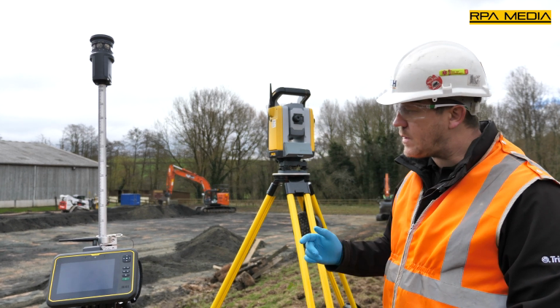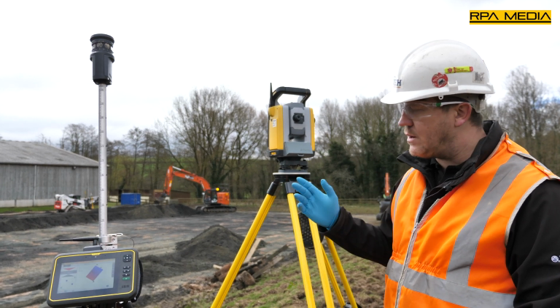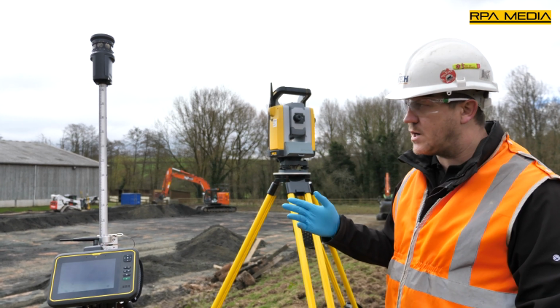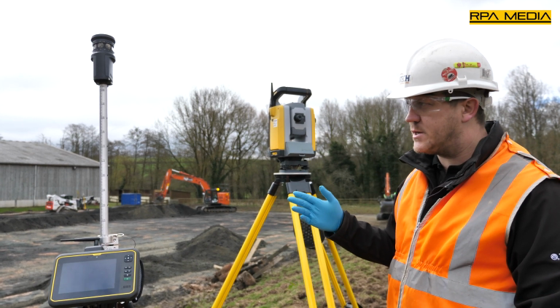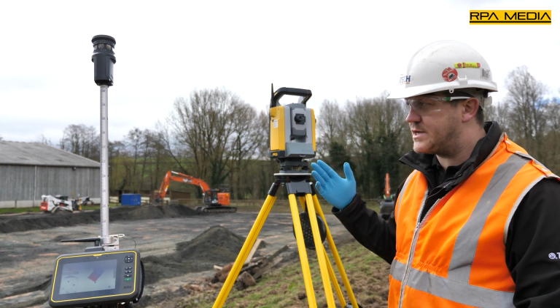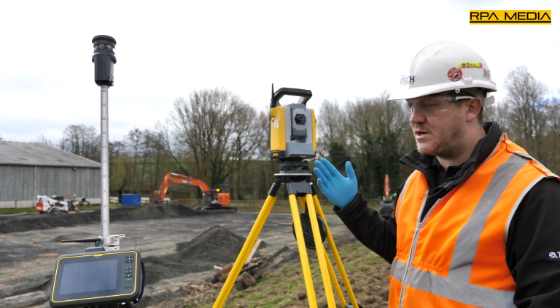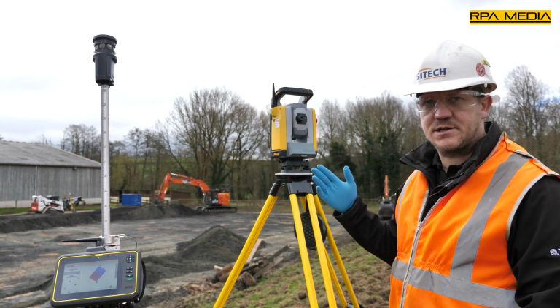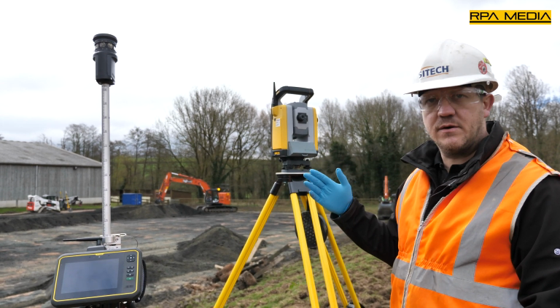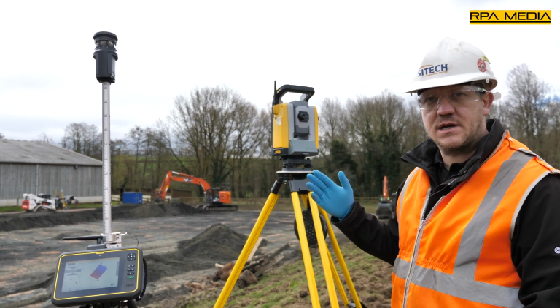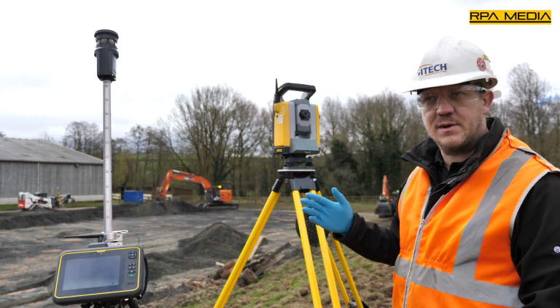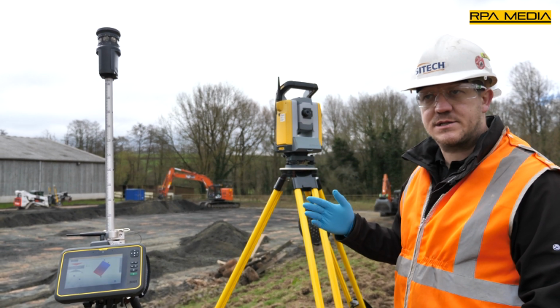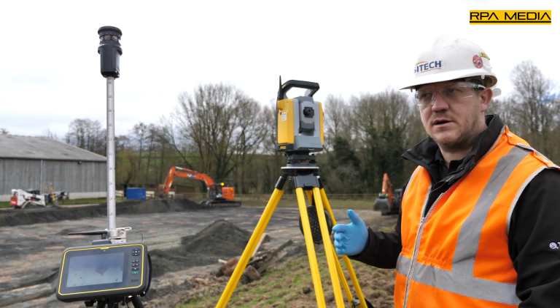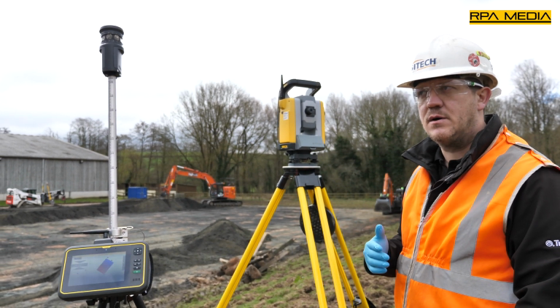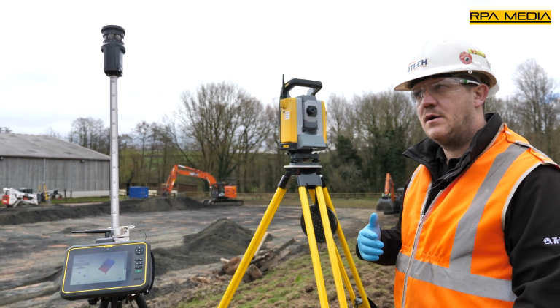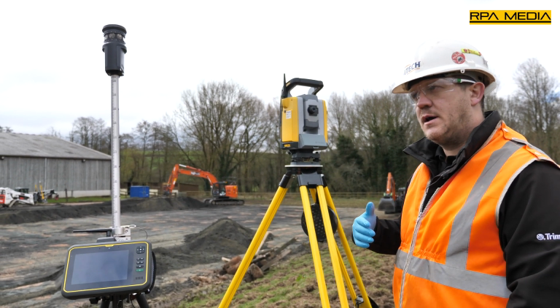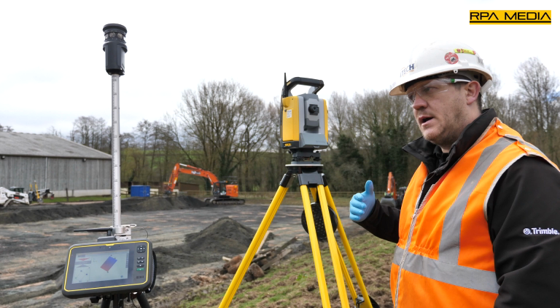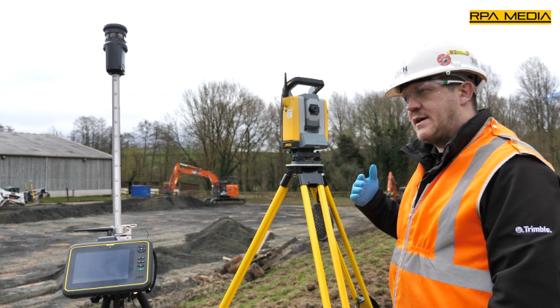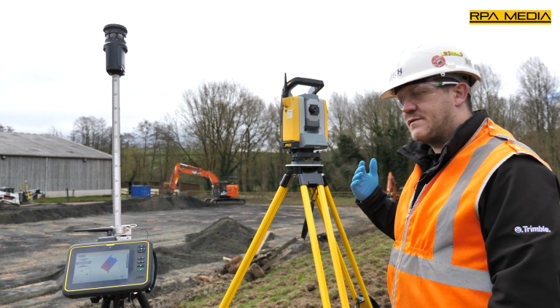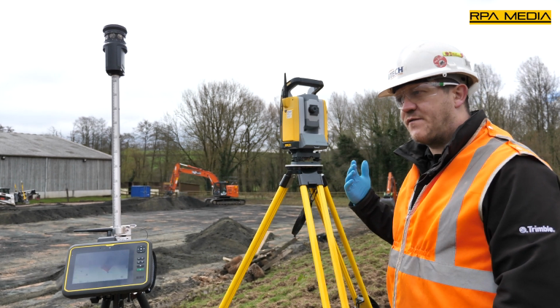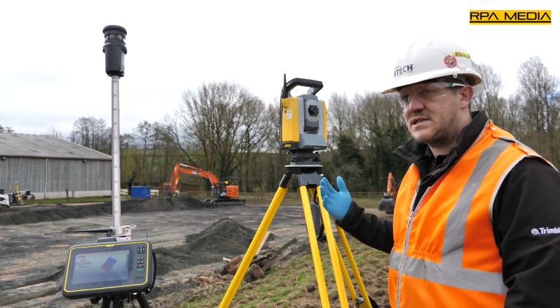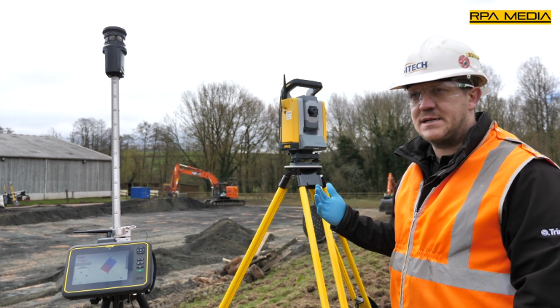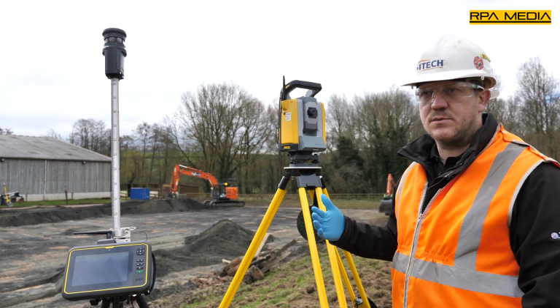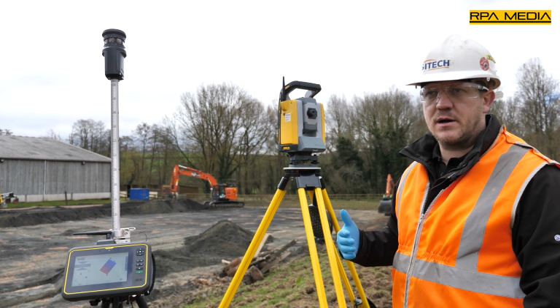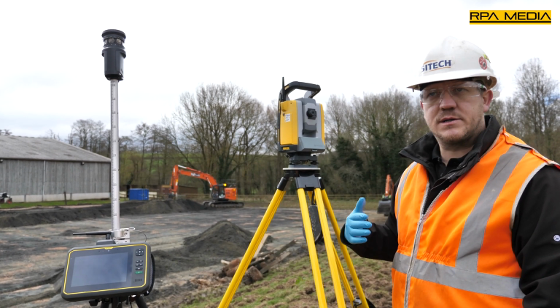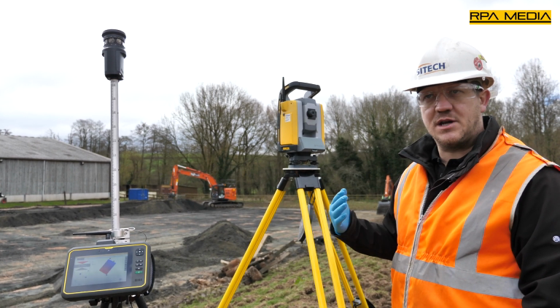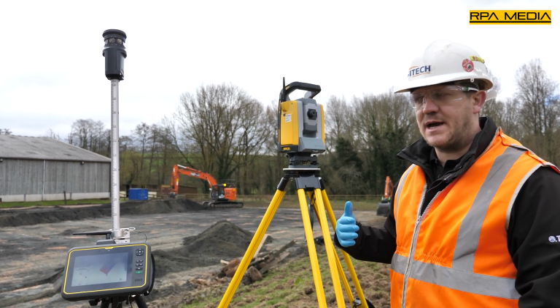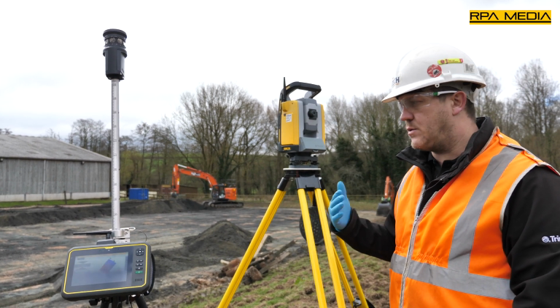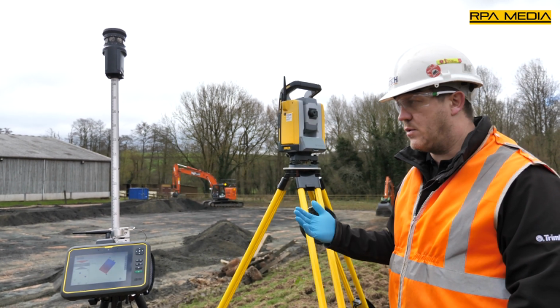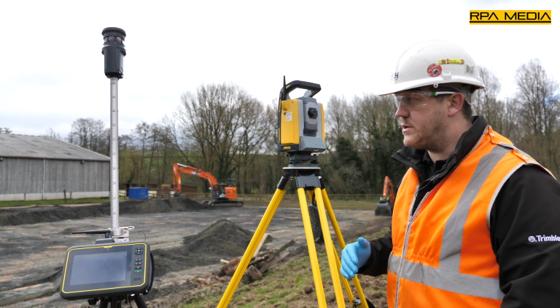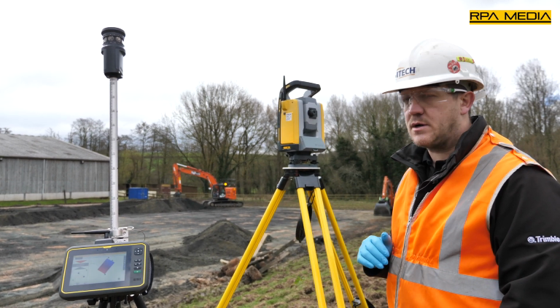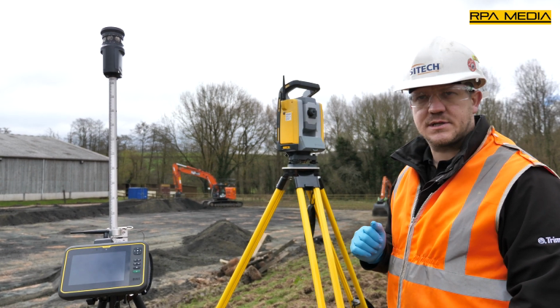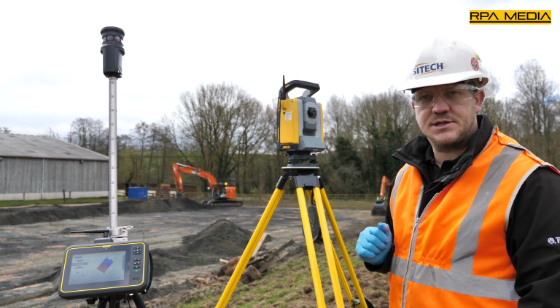They also purchased the GPS rover to go with it, so it gives them the flexibility to work to GPS or to a total station.